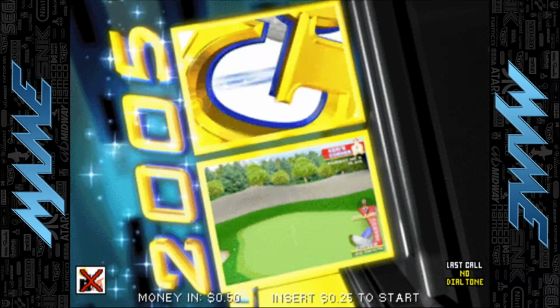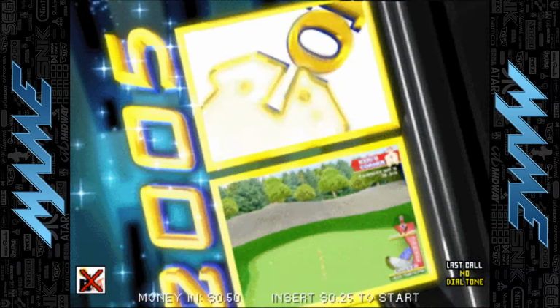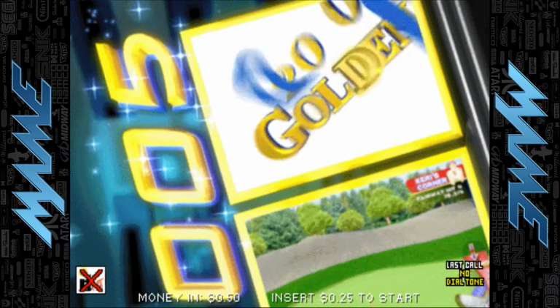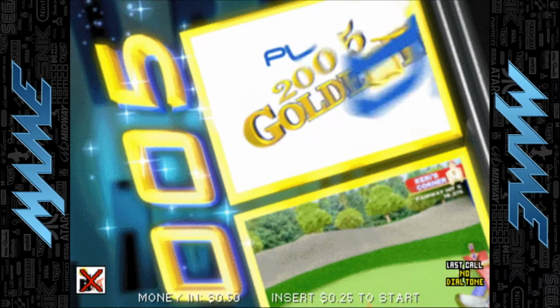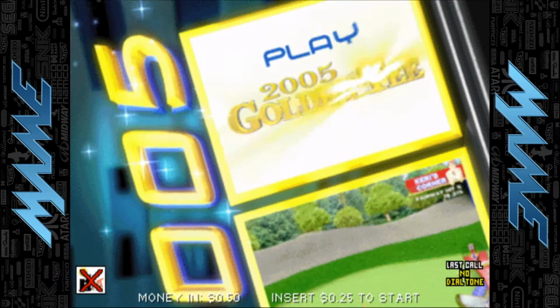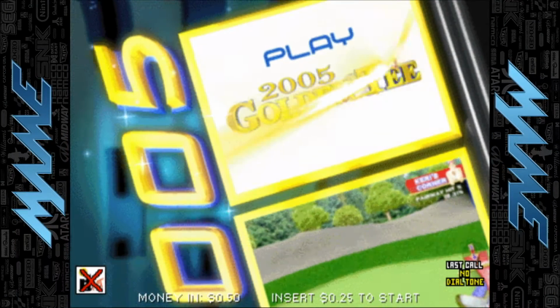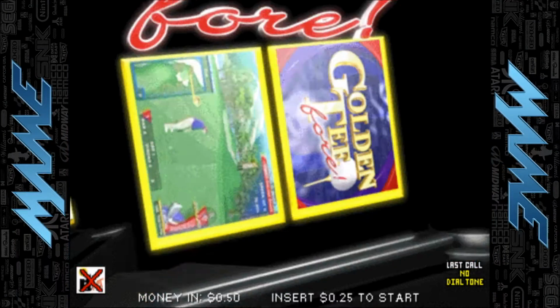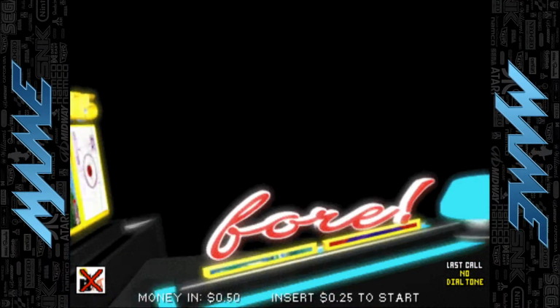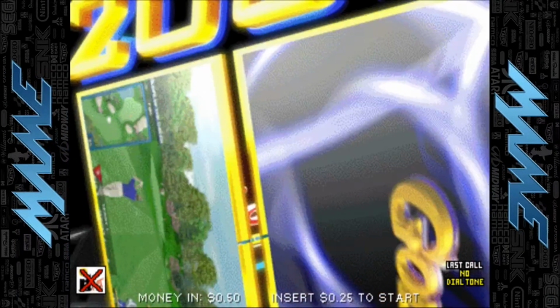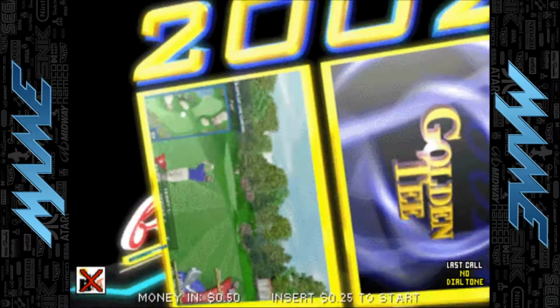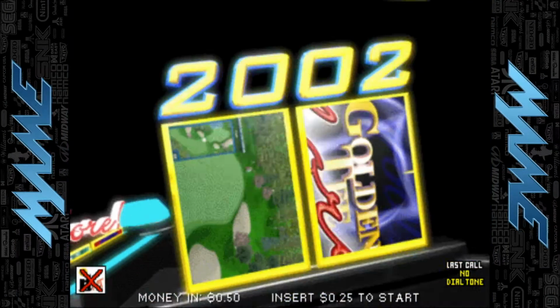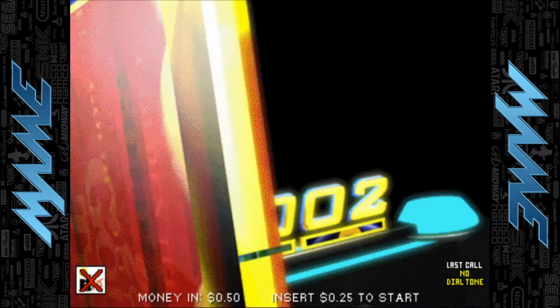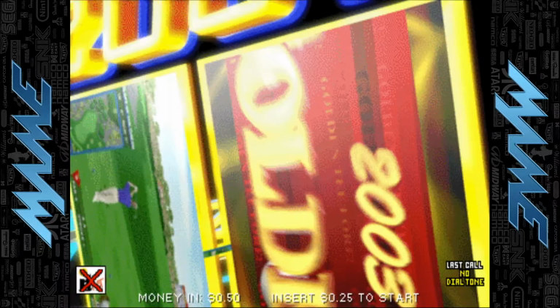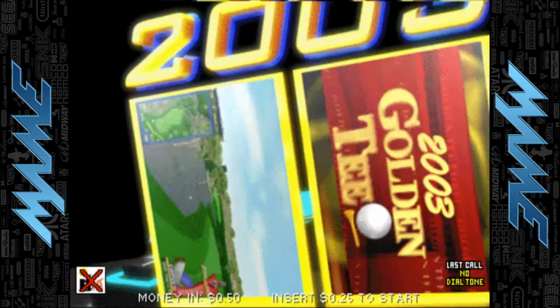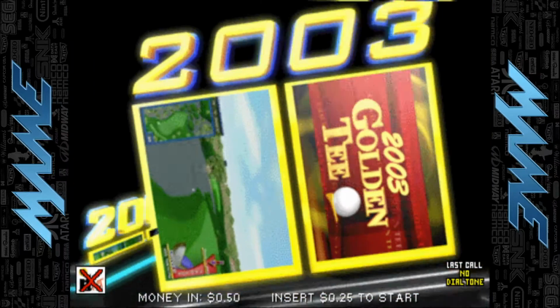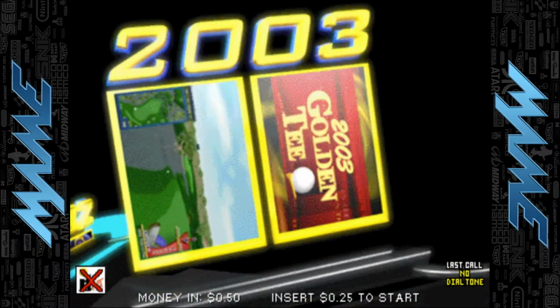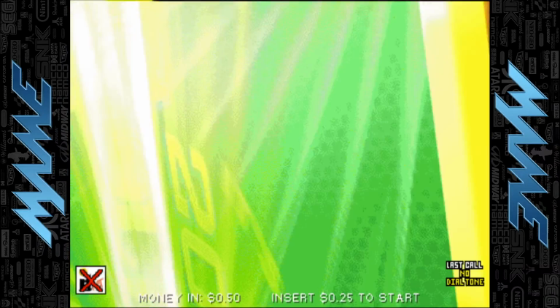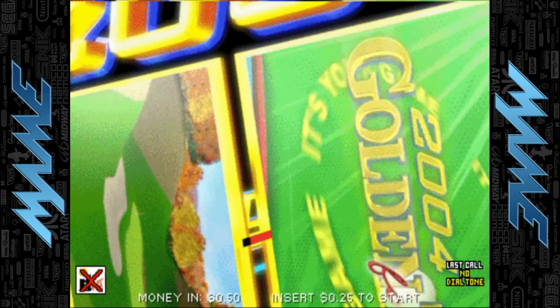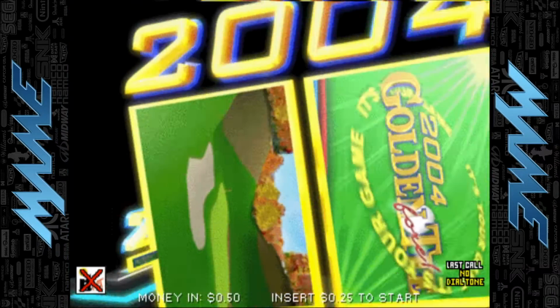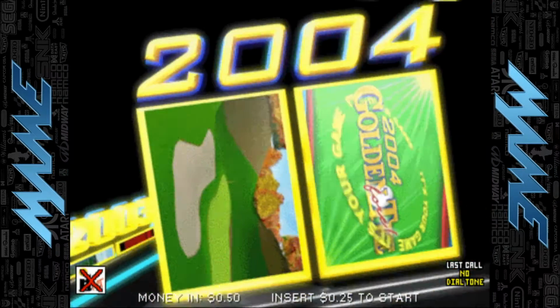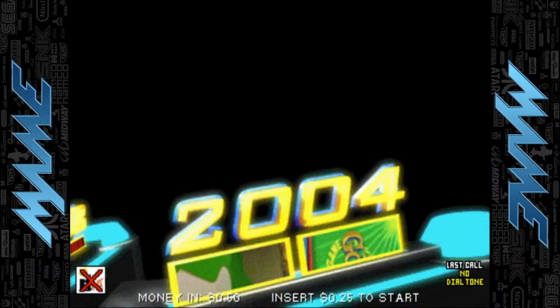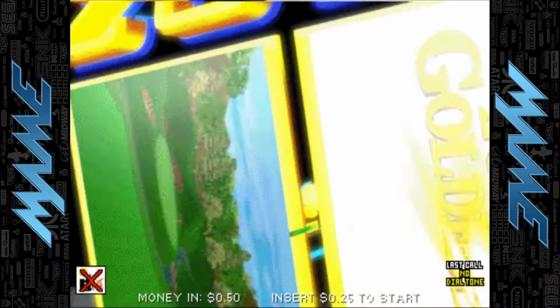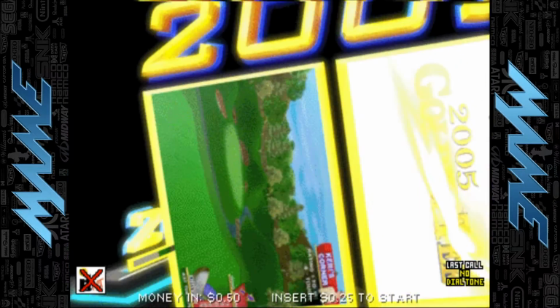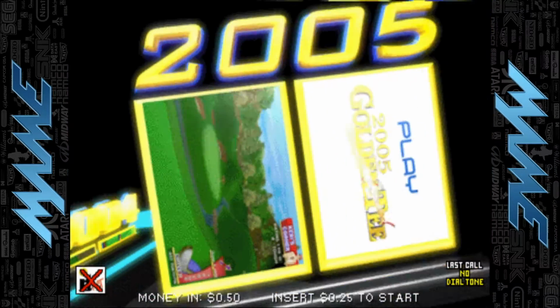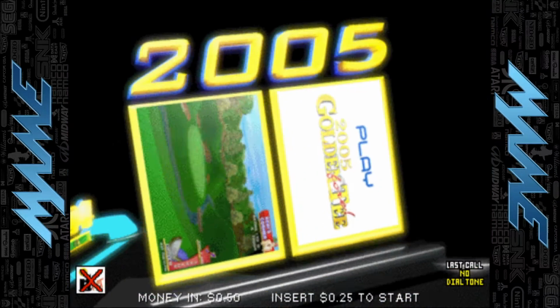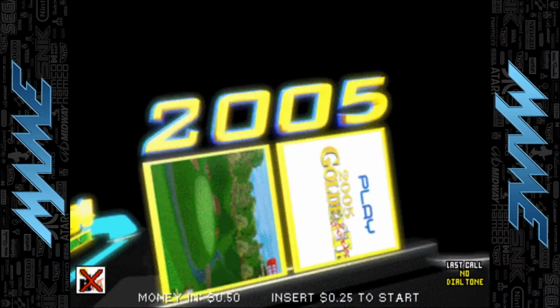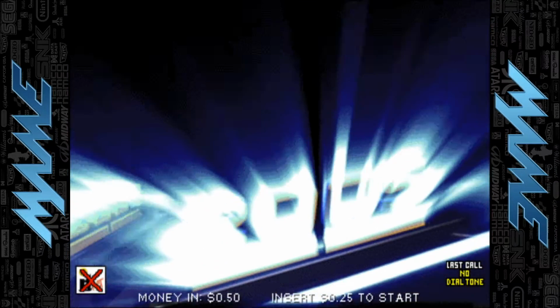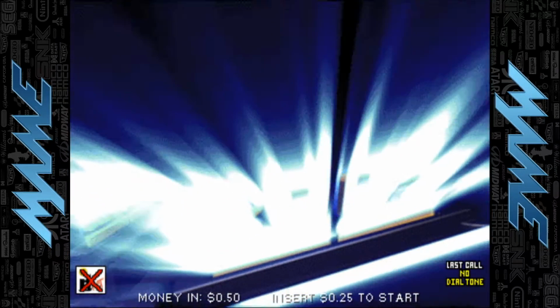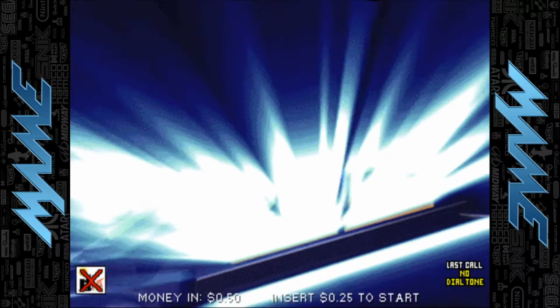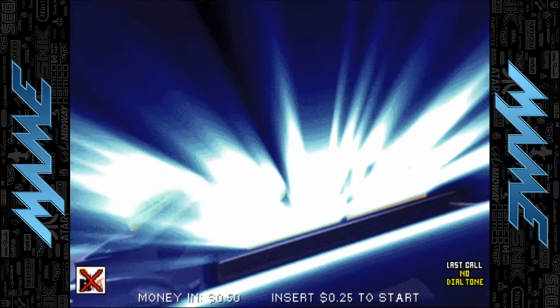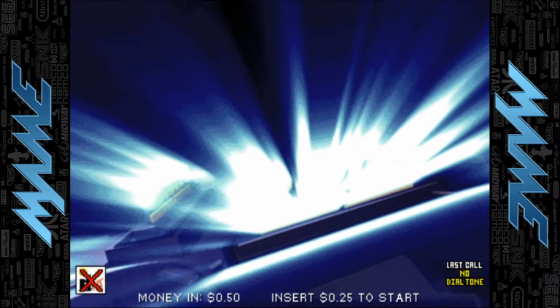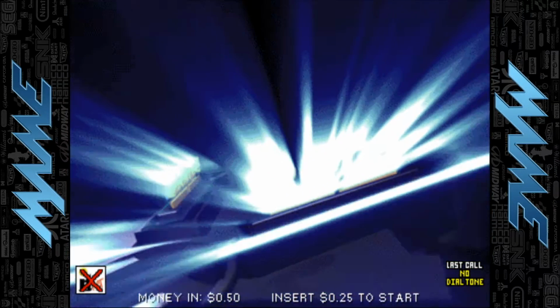Alright, so you're trying to play Golden Tee and your trackball isn't working. What to do? Pretty simple.